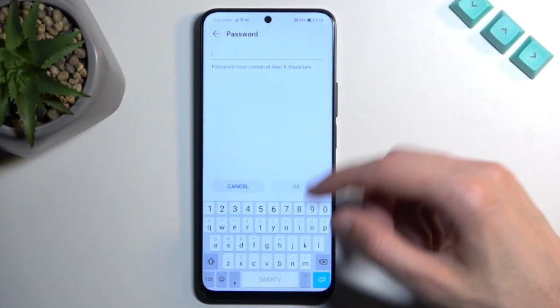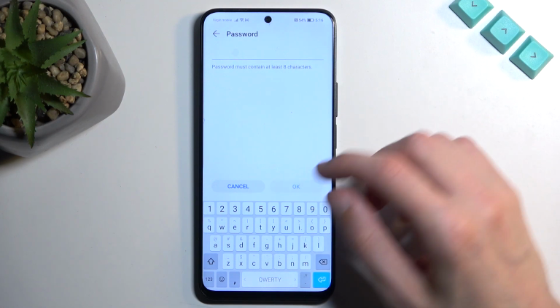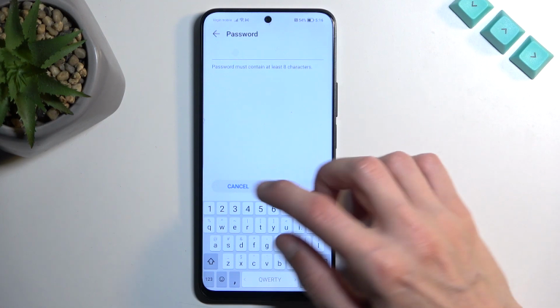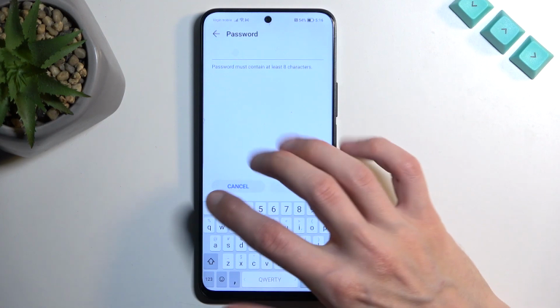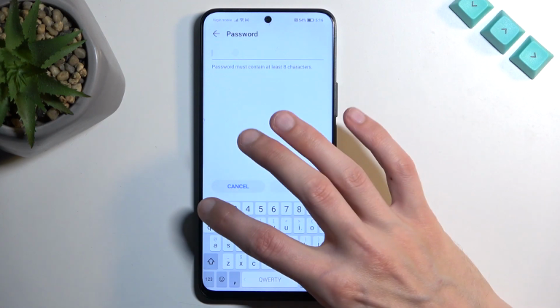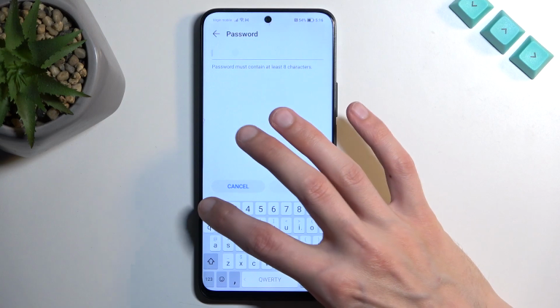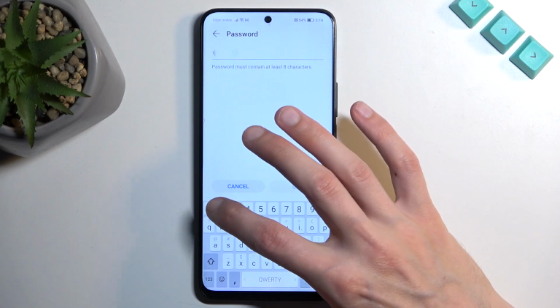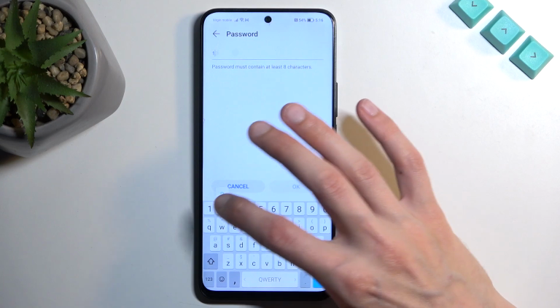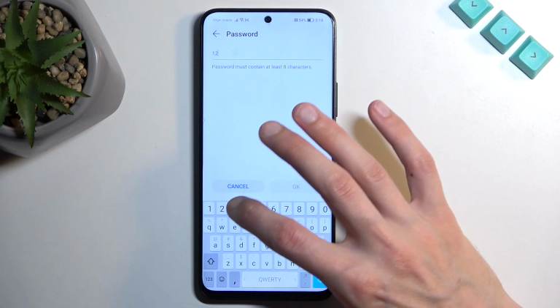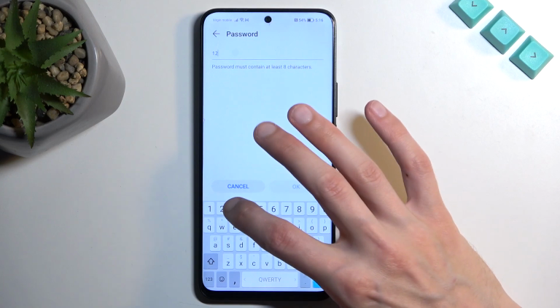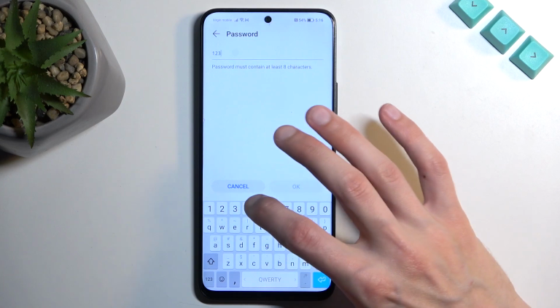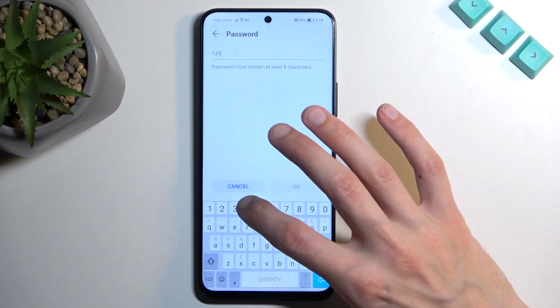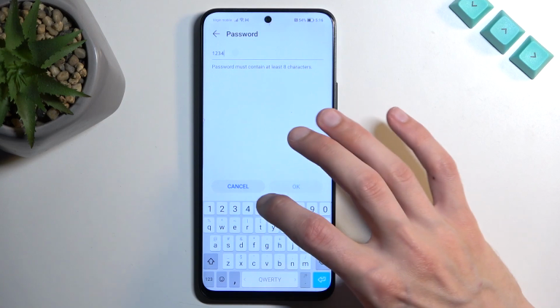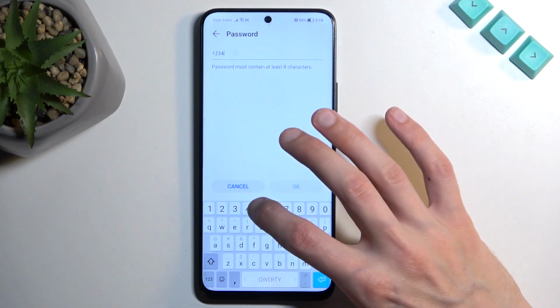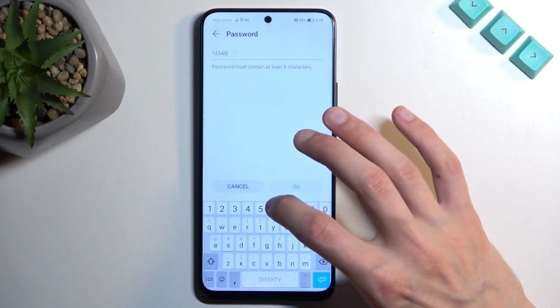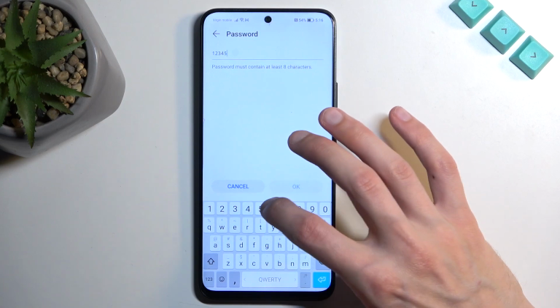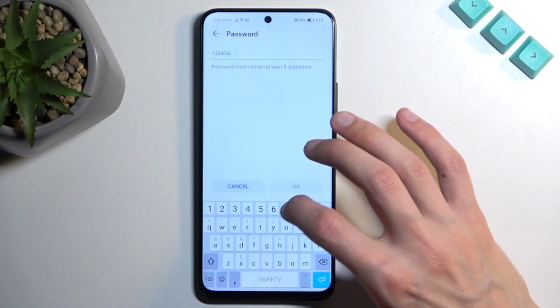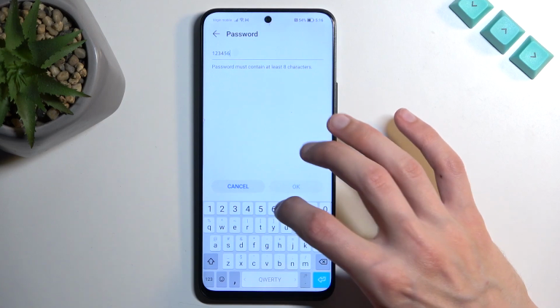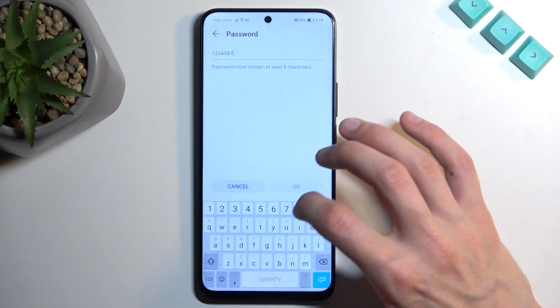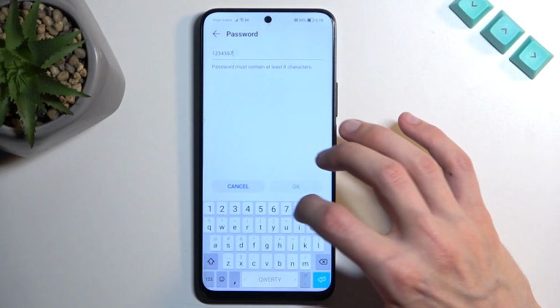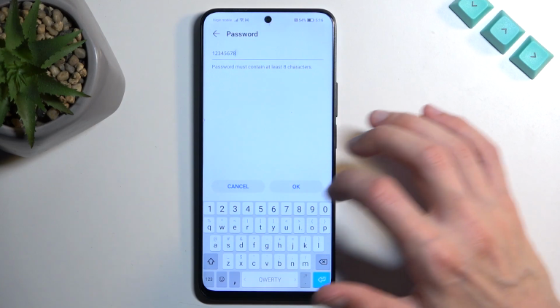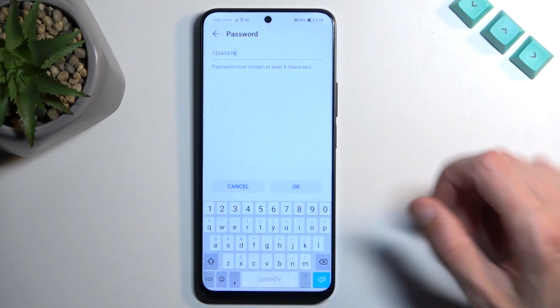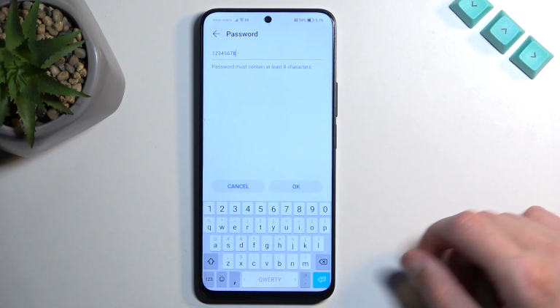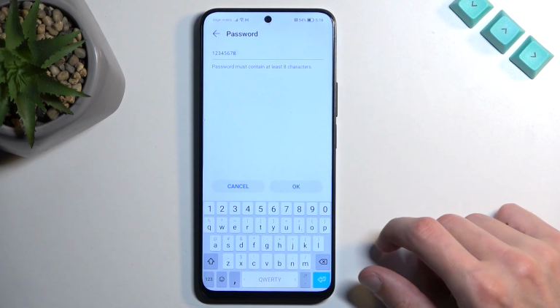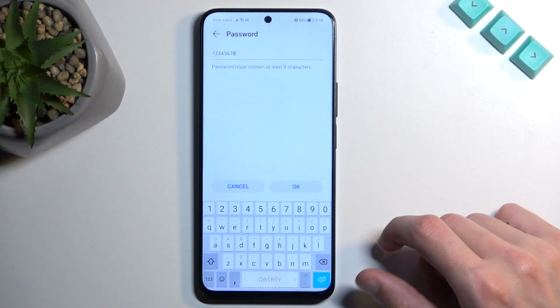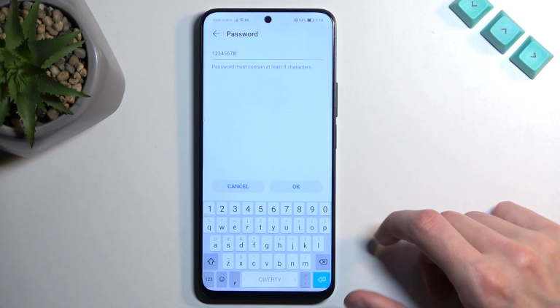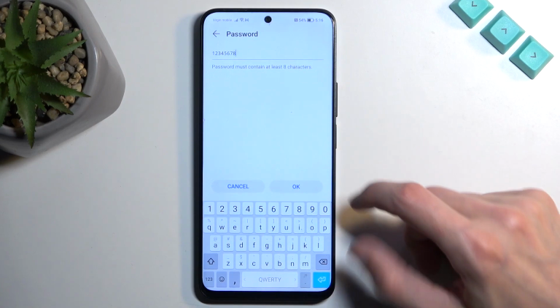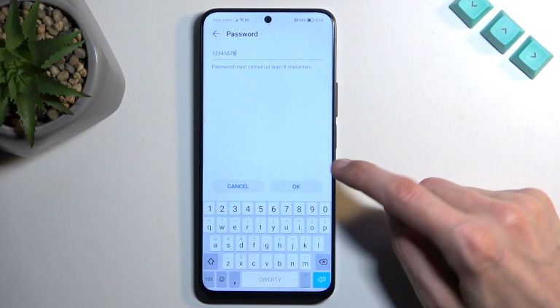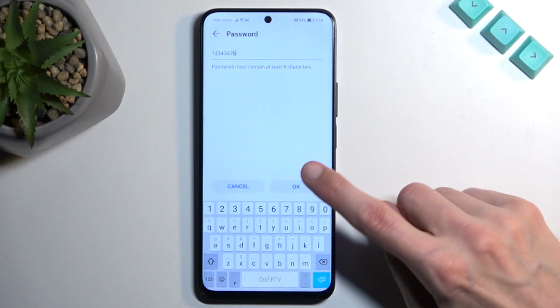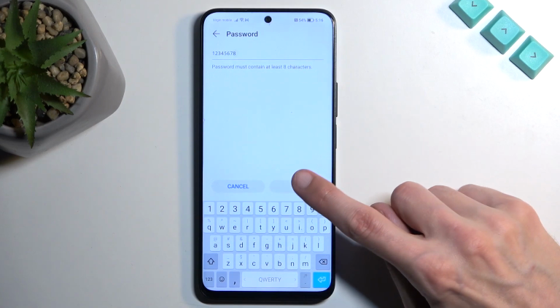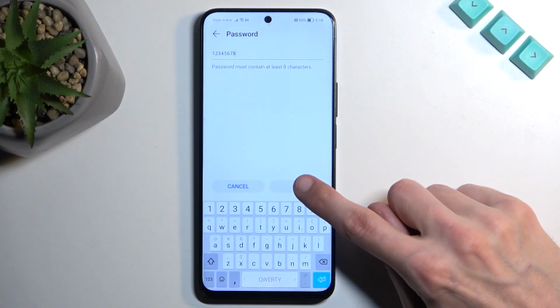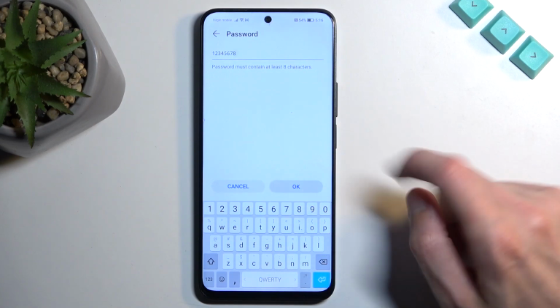I'm going to remove it and set up my own new password, which will need to have at least 8 characters in length.